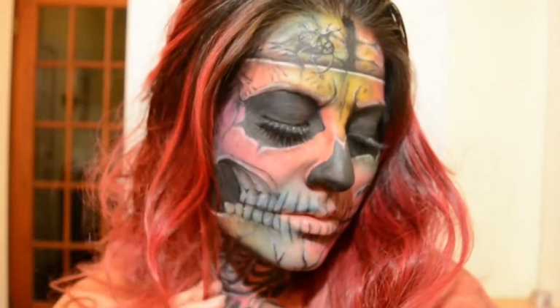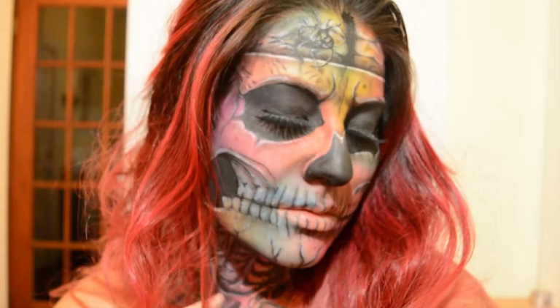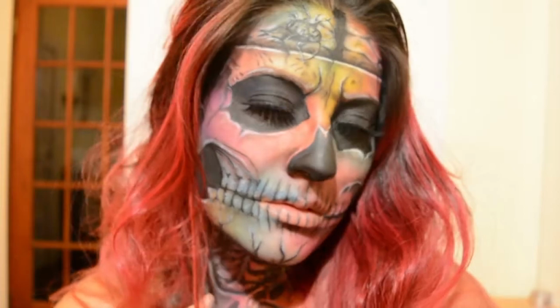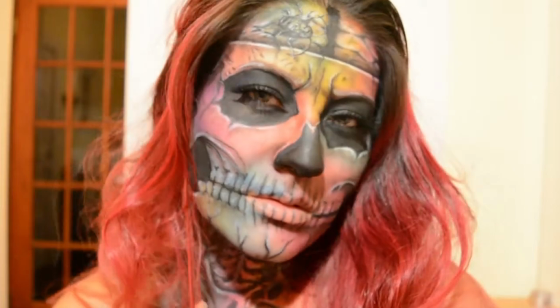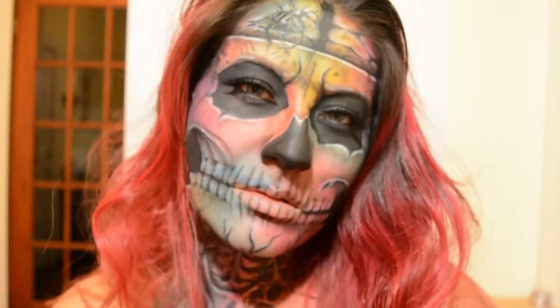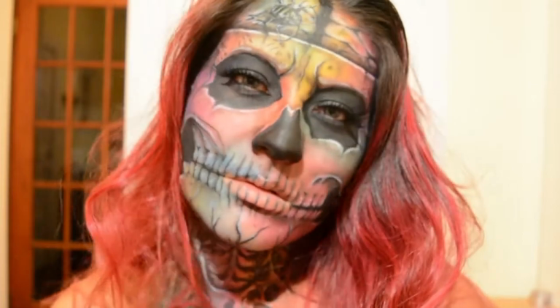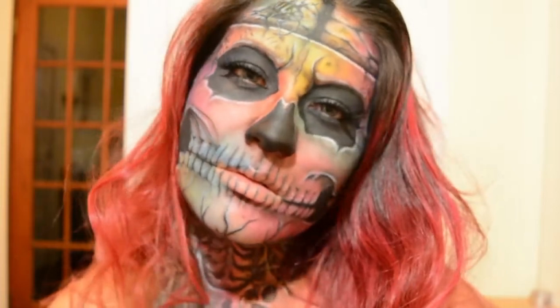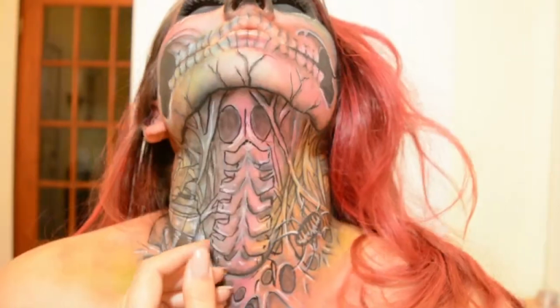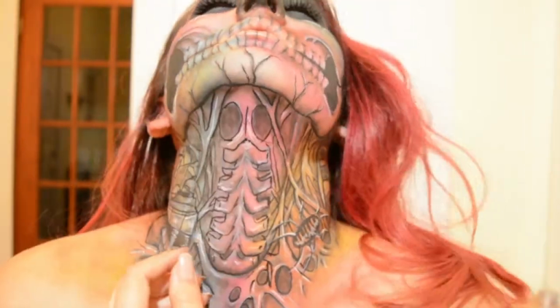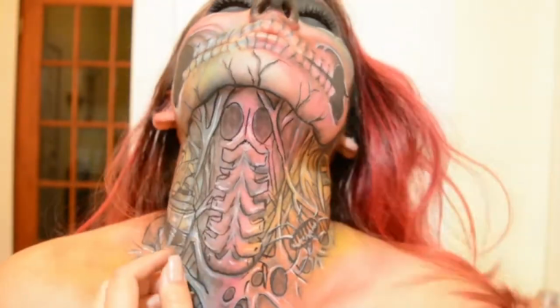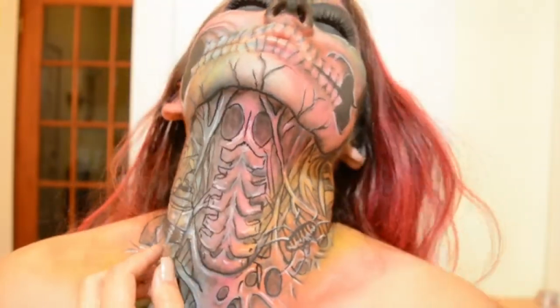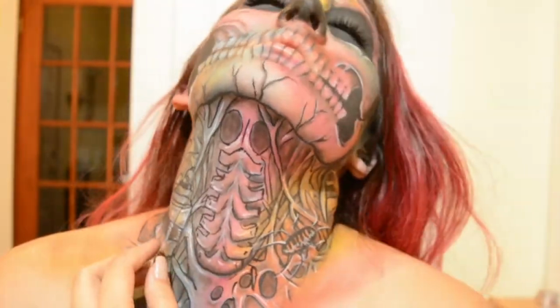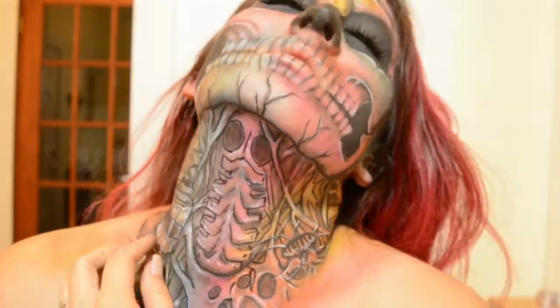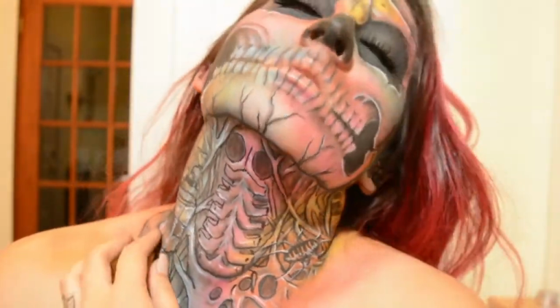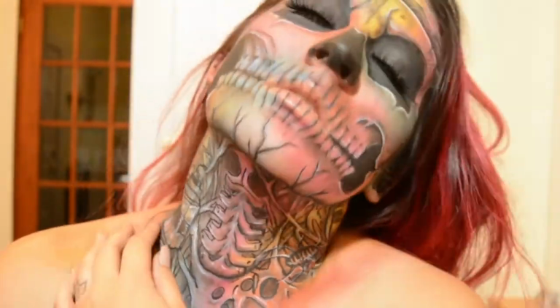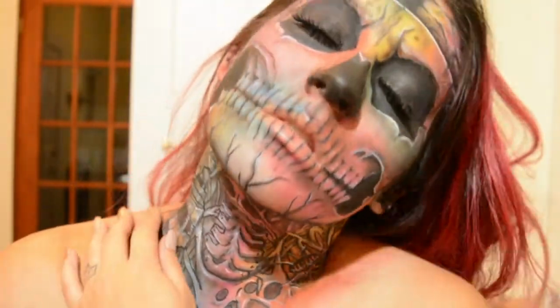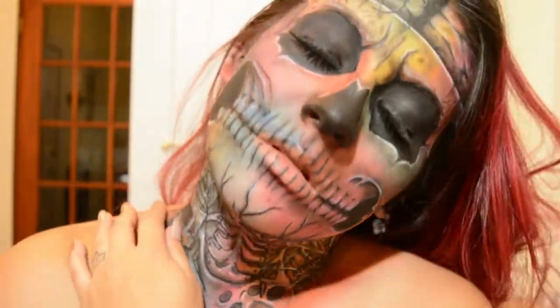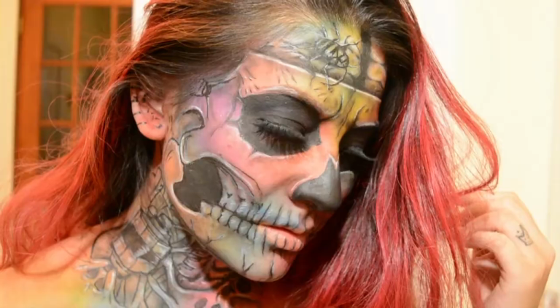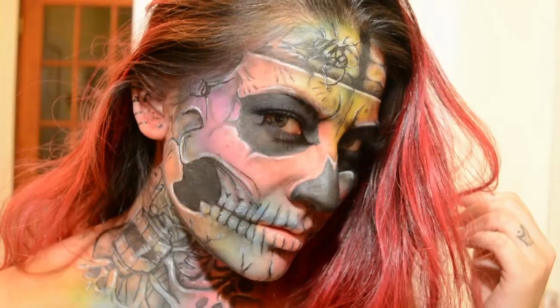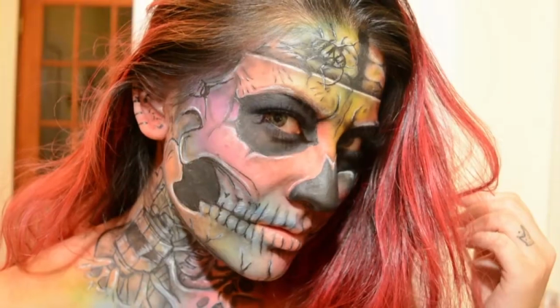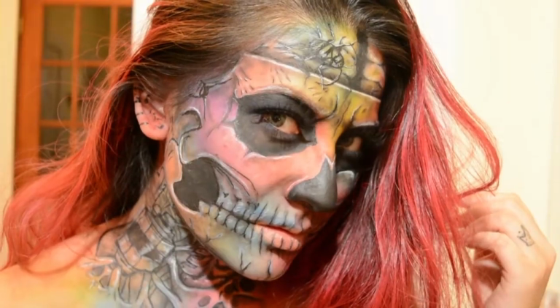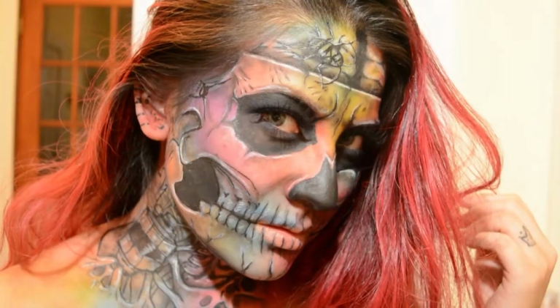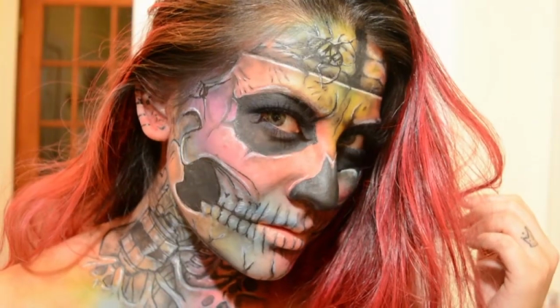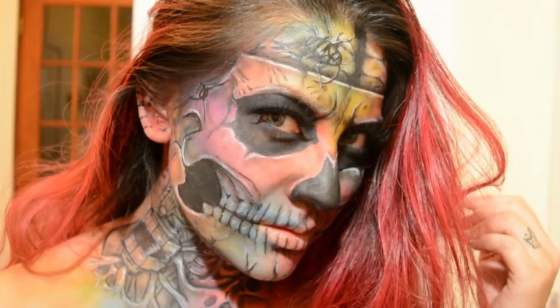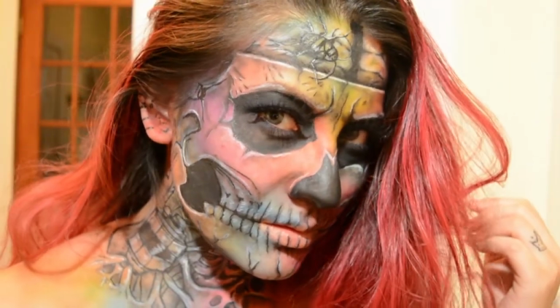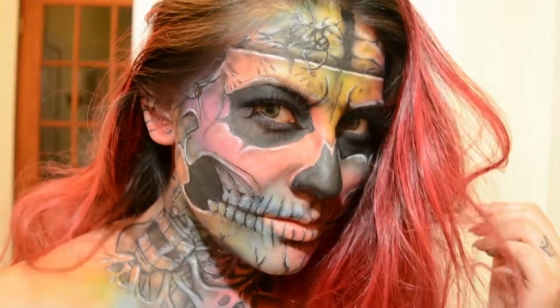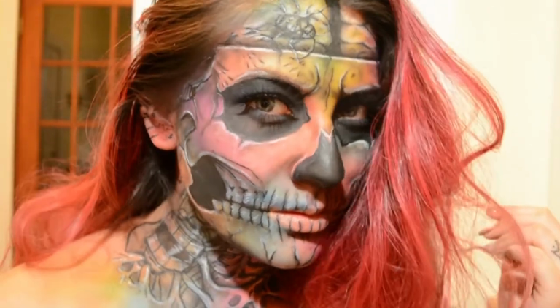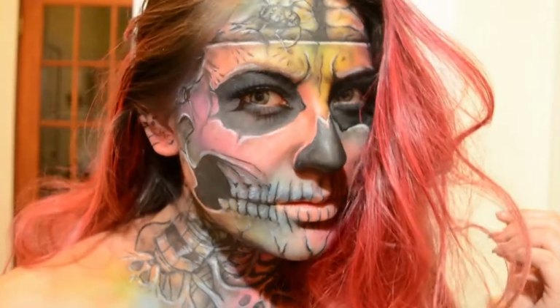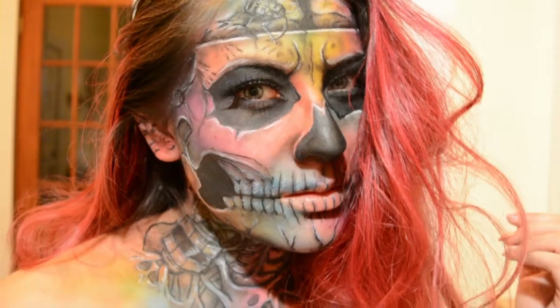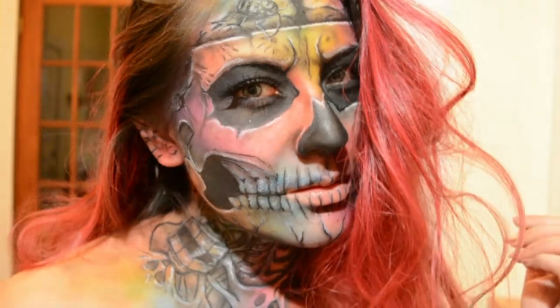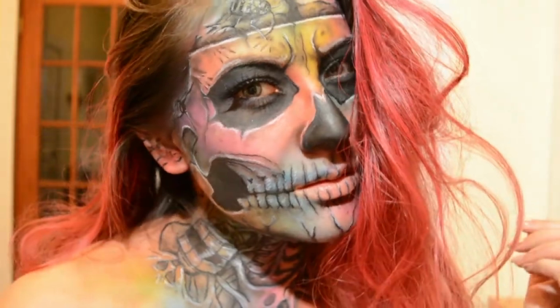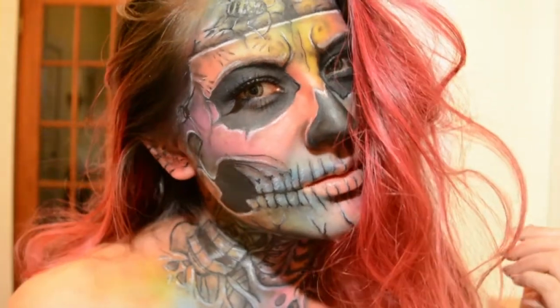Follow me on Instagram at AppYanaQ, and I'll see you next time! Bye!